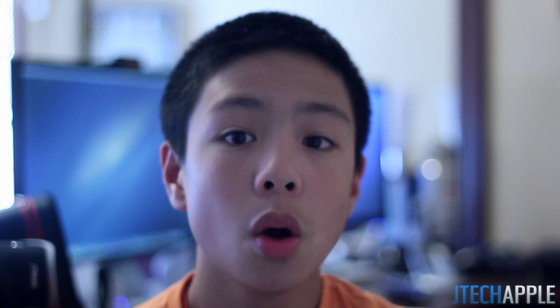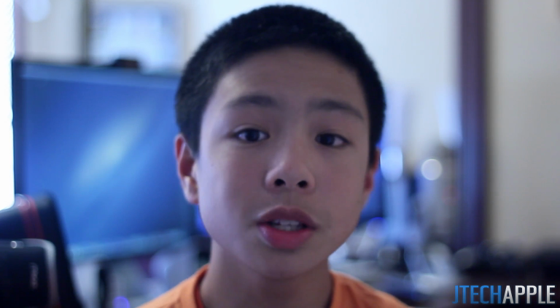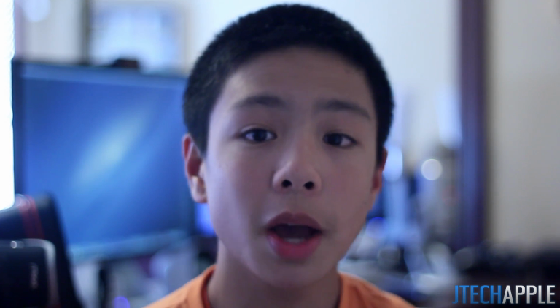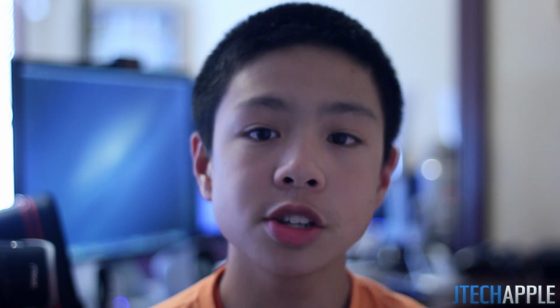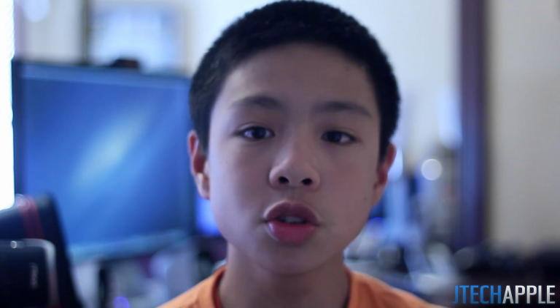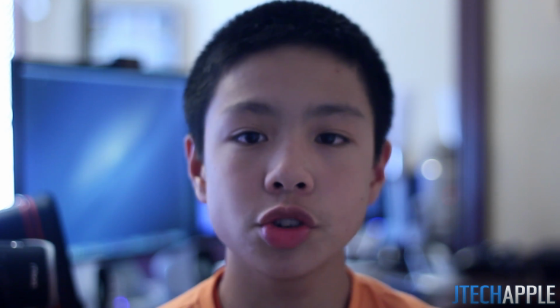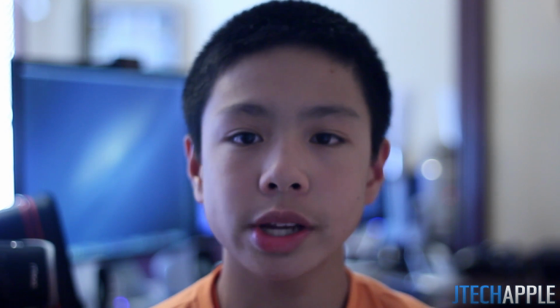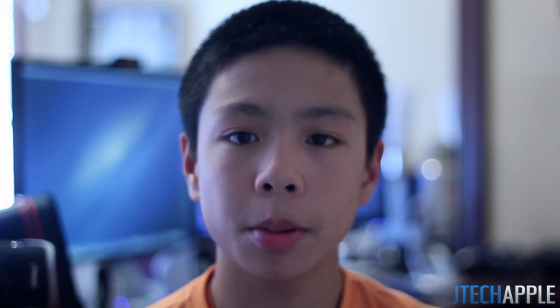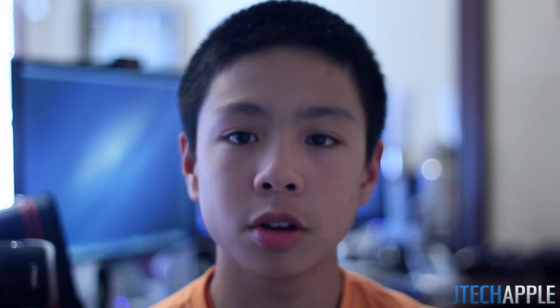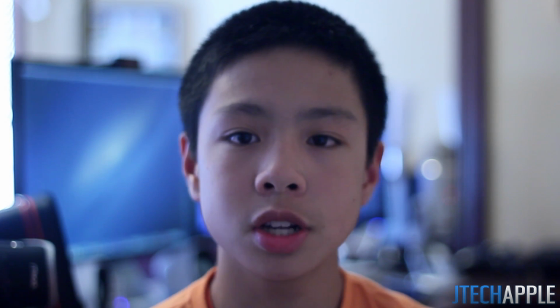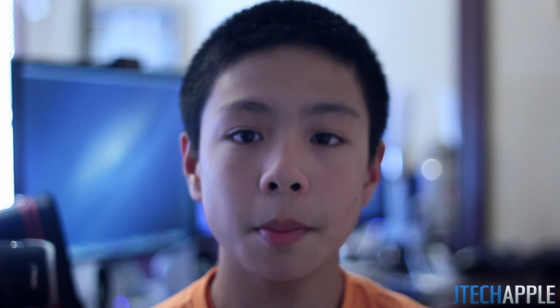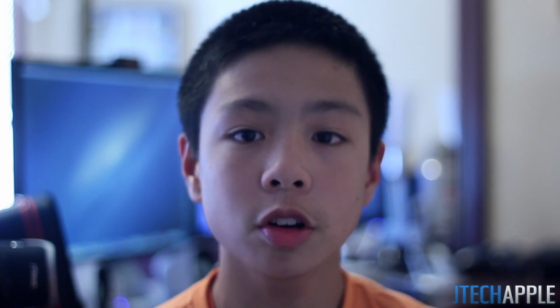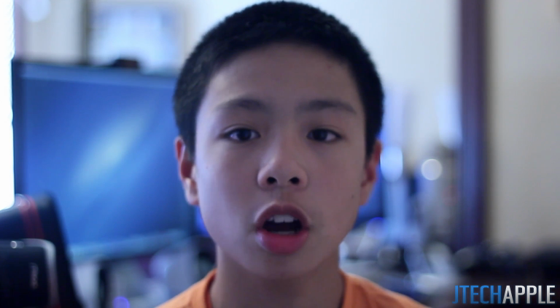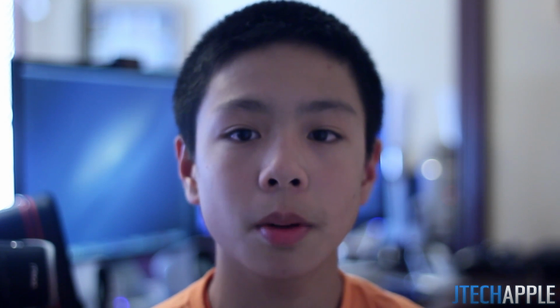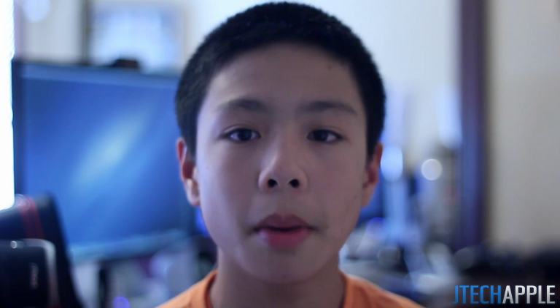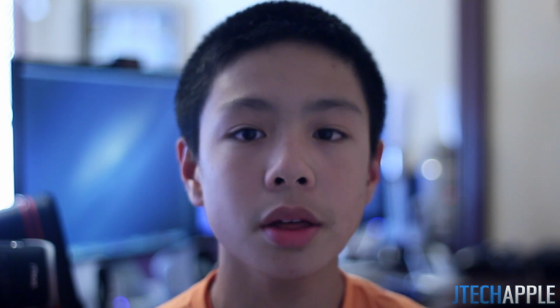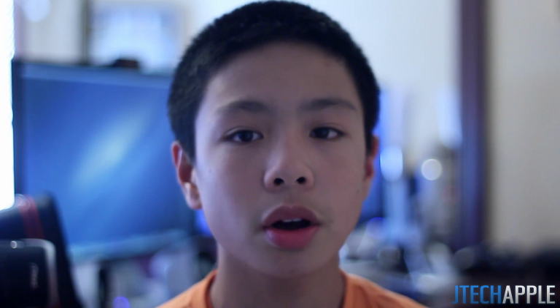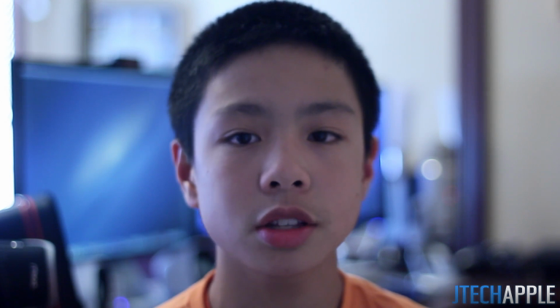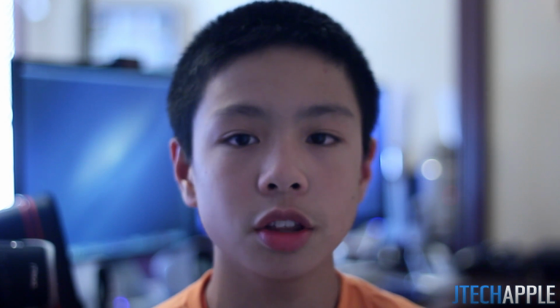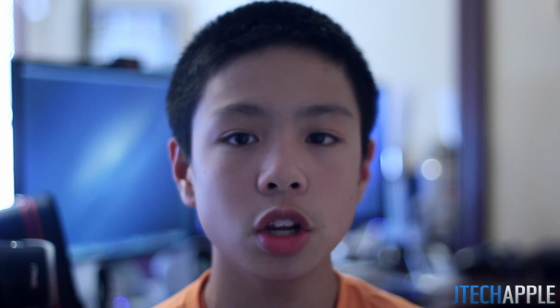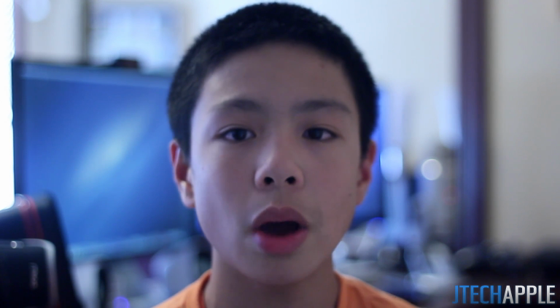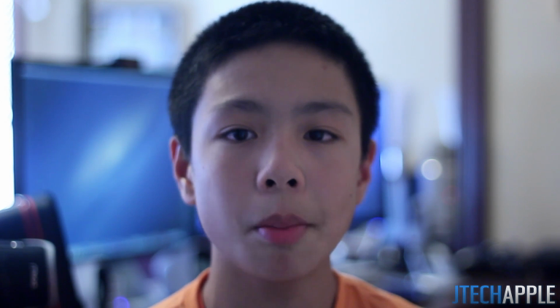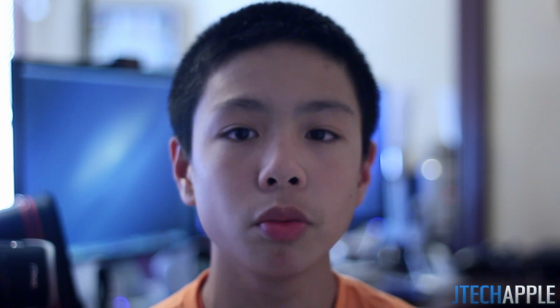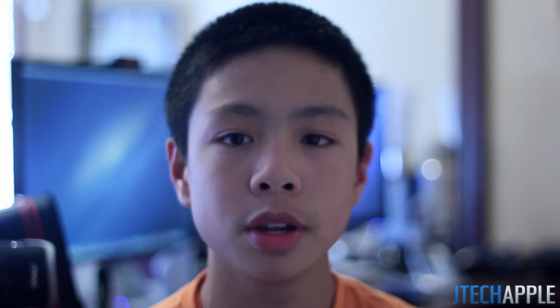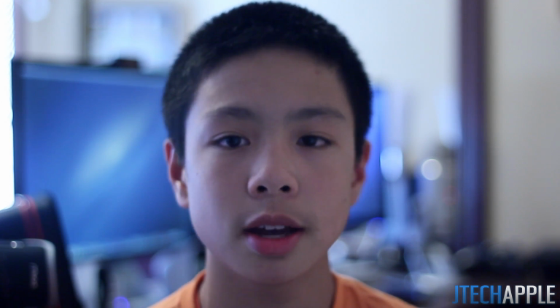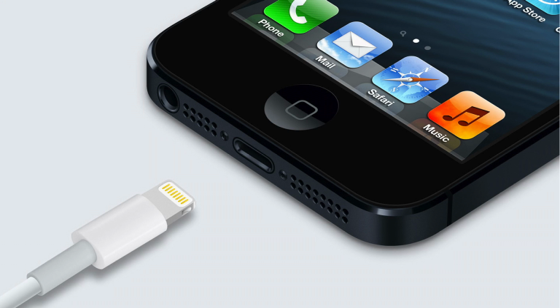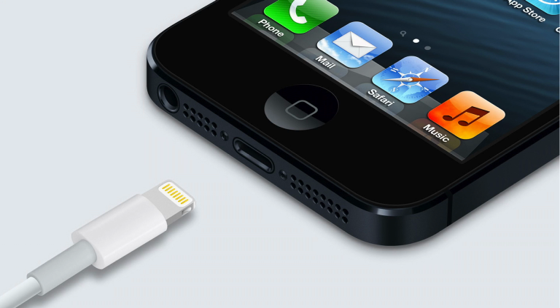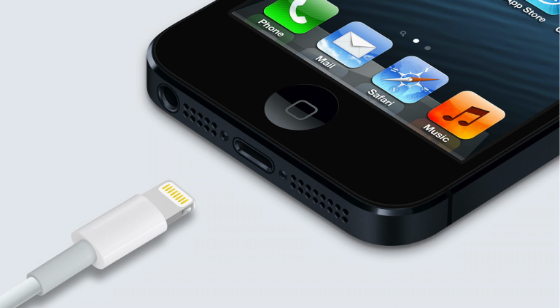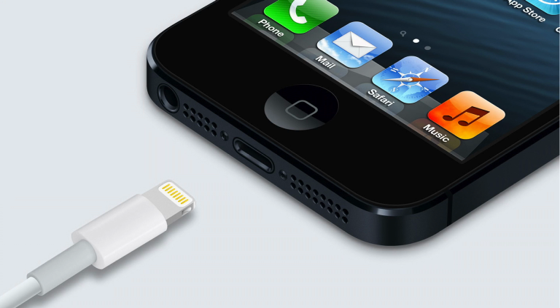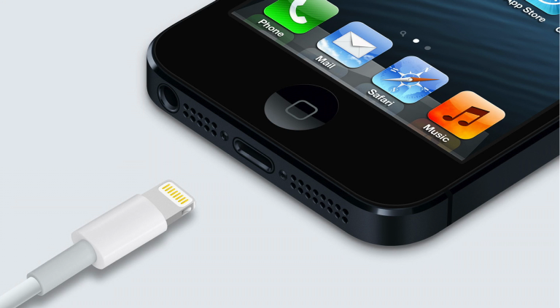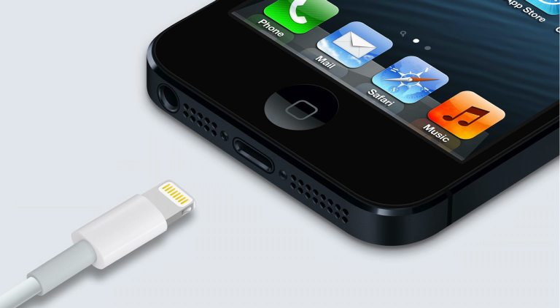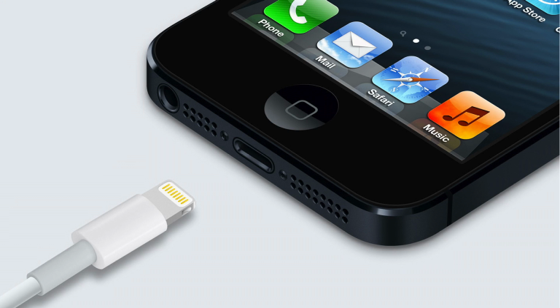What's up guys, it's just your one-triestick Apple here. Today I'm here to talk about my thoughts on the new Apple redesigned Lightning Dock Connector.